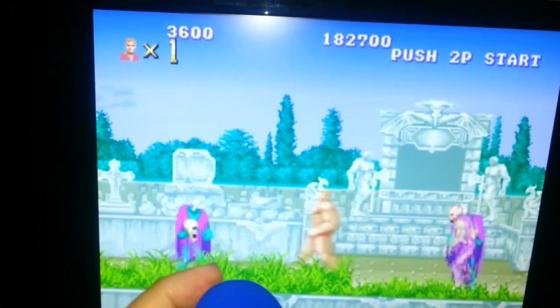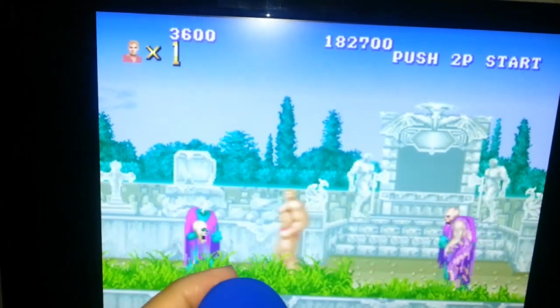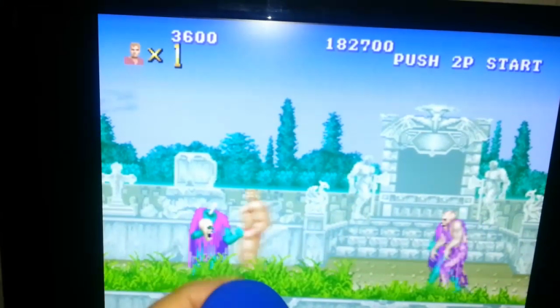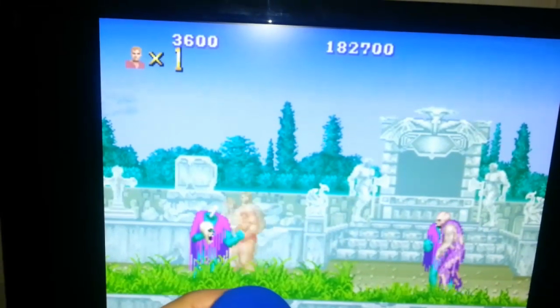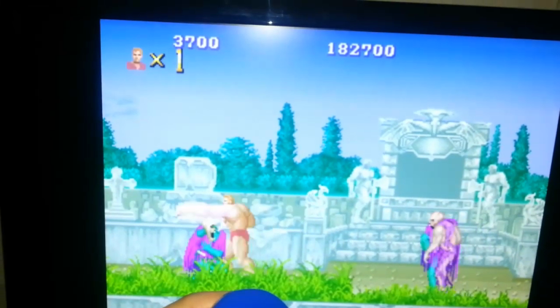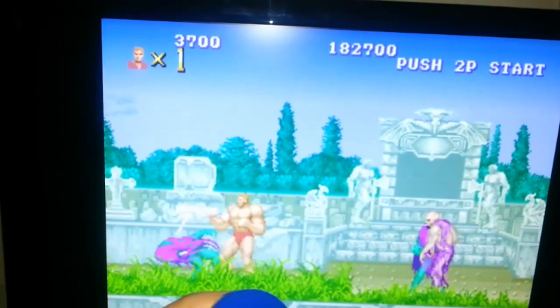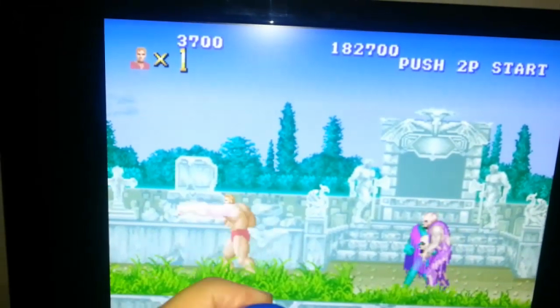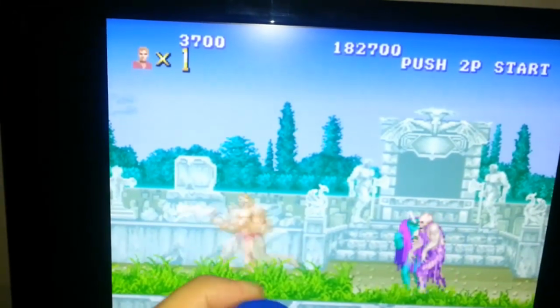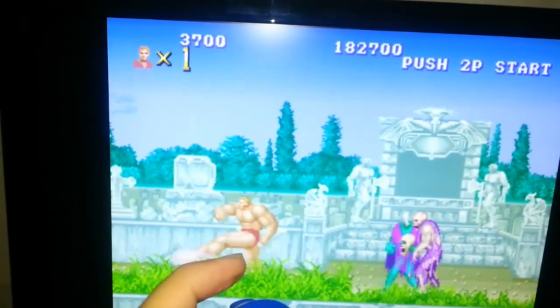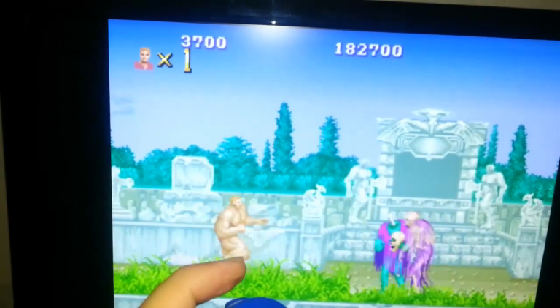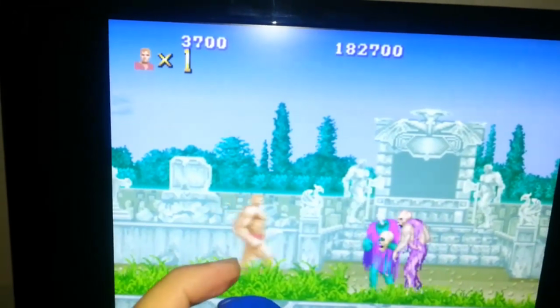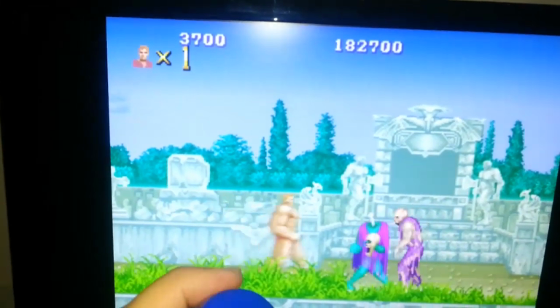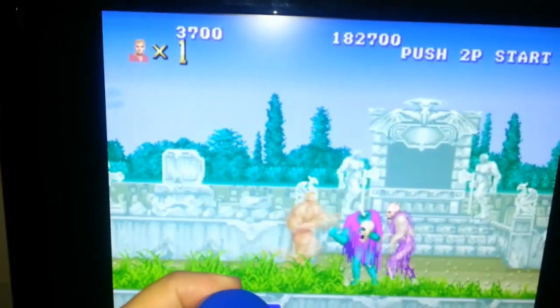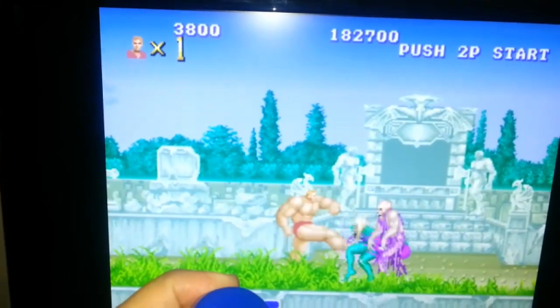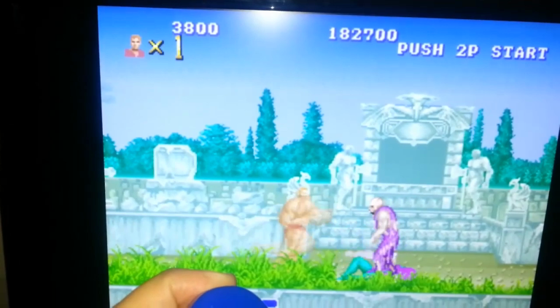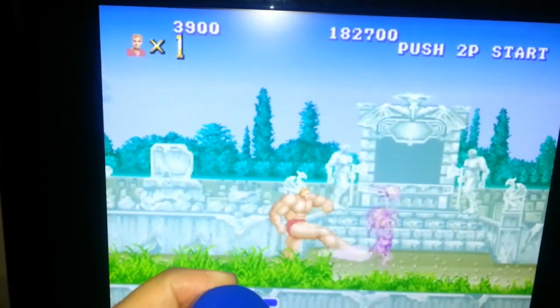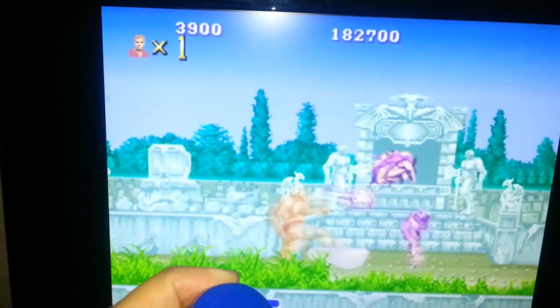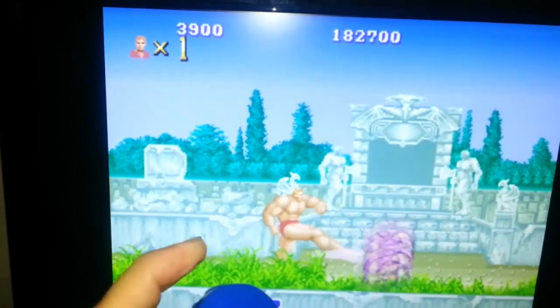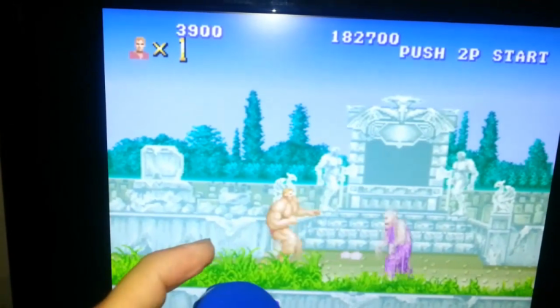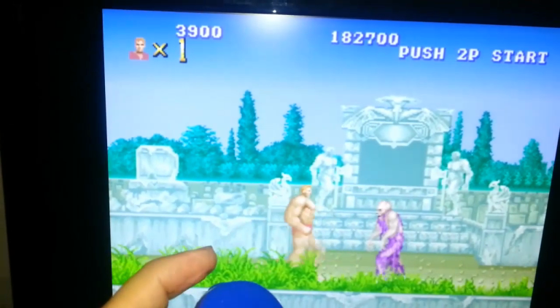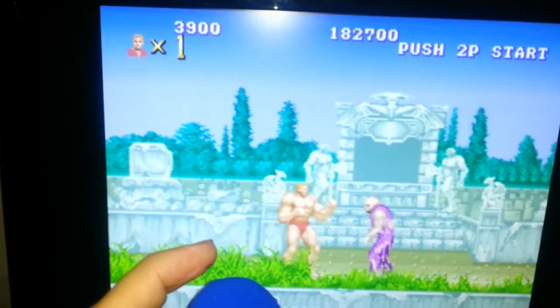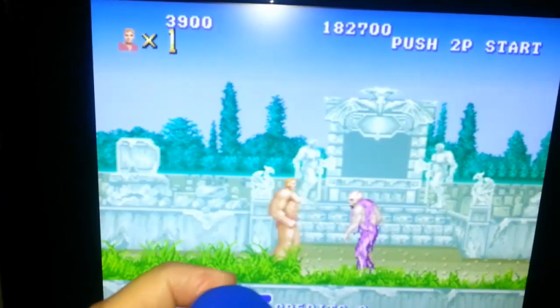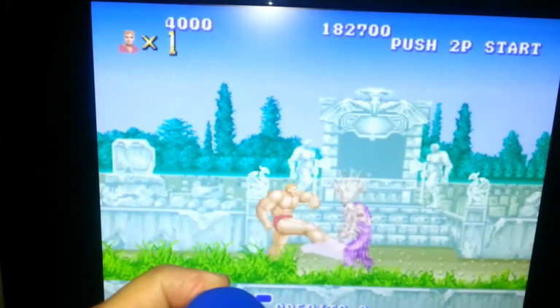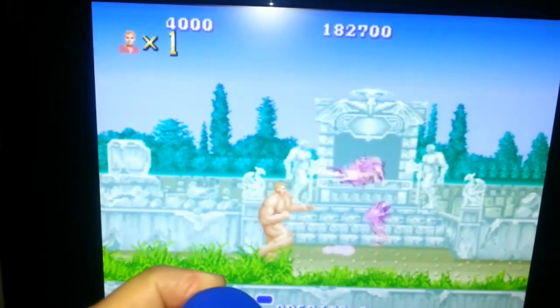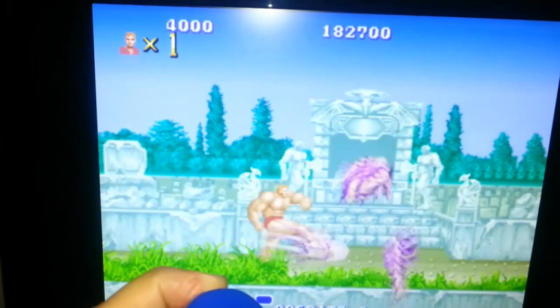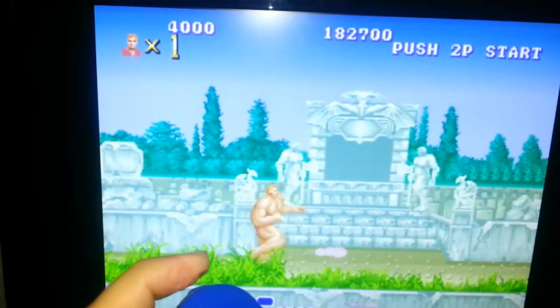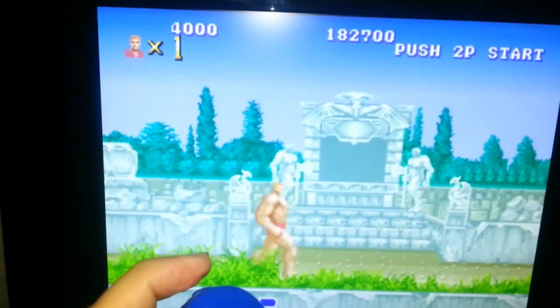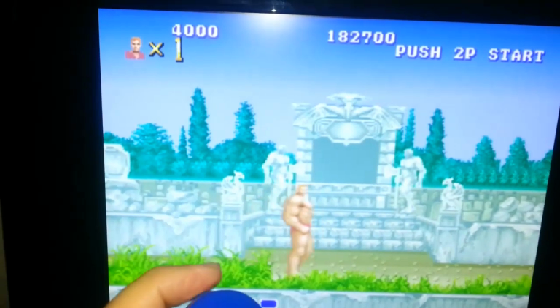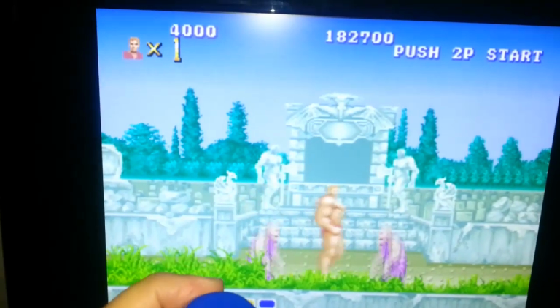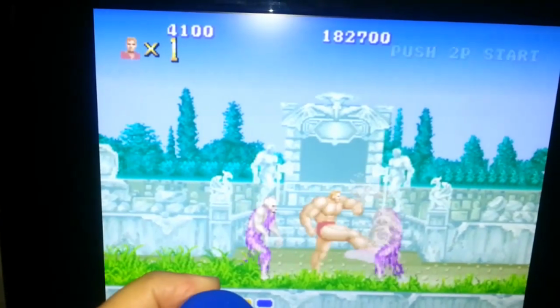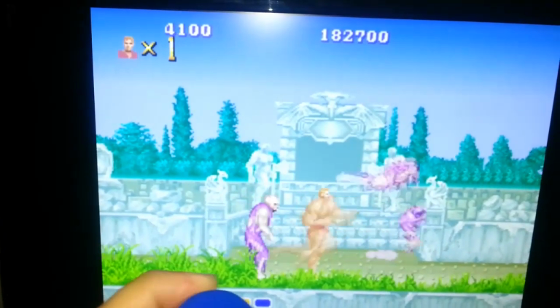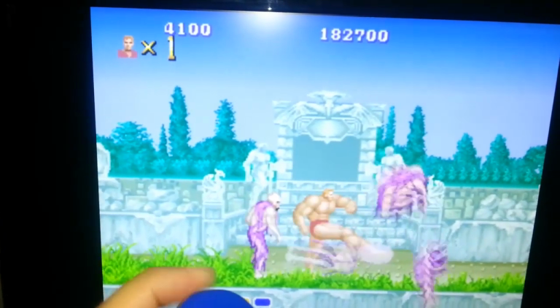This is a very classic game. Used to play it a lot at the arcades.